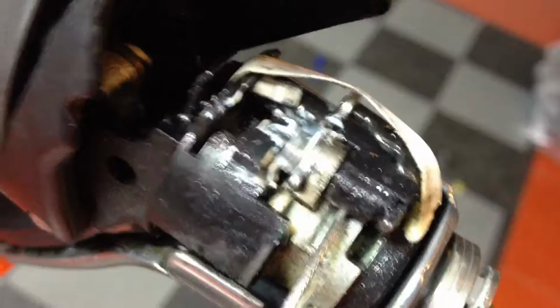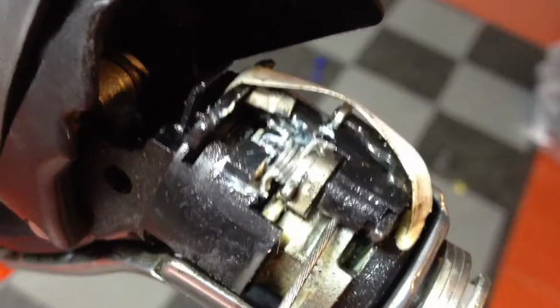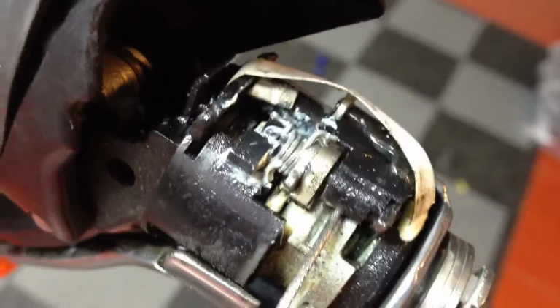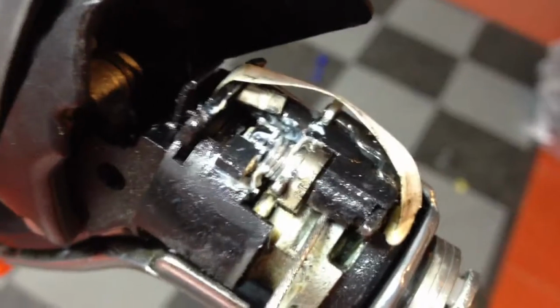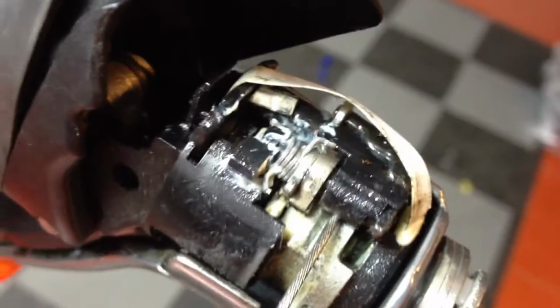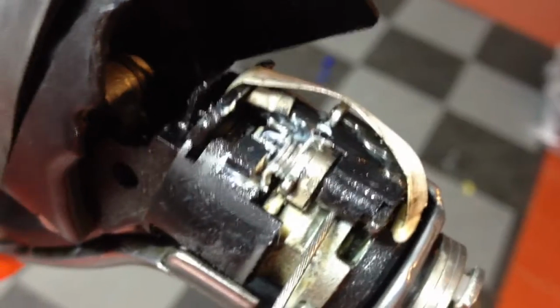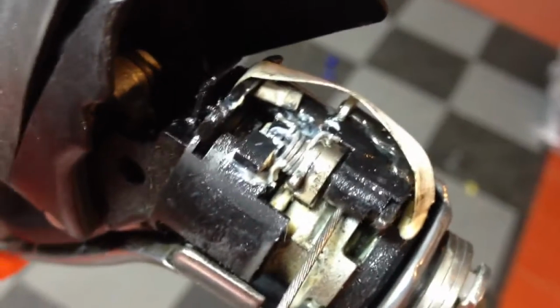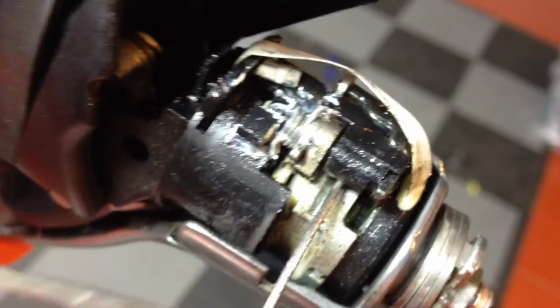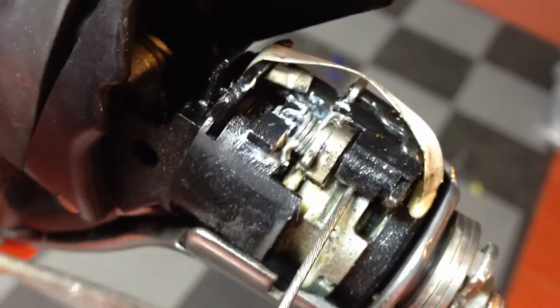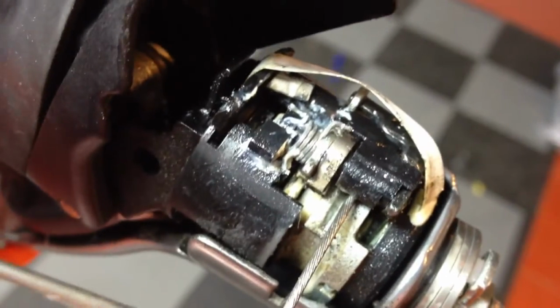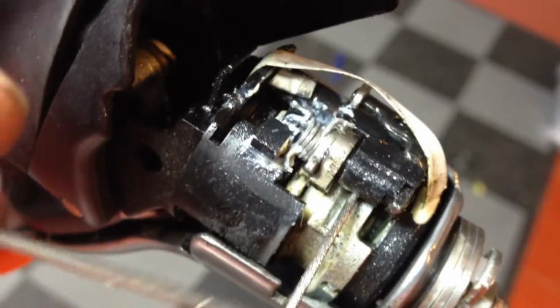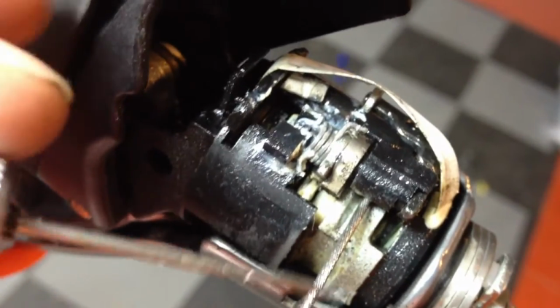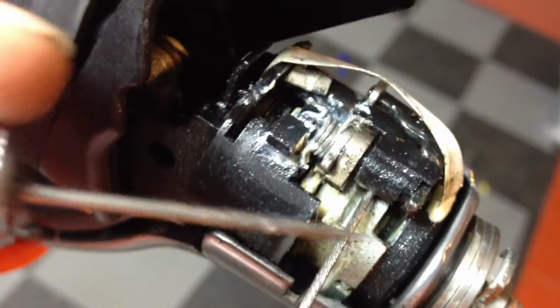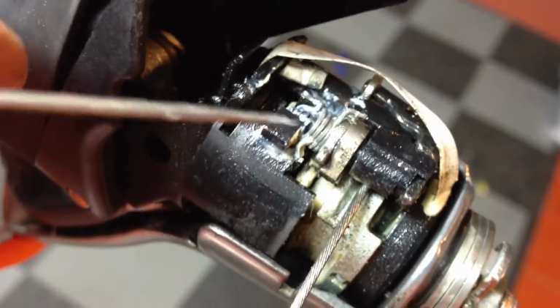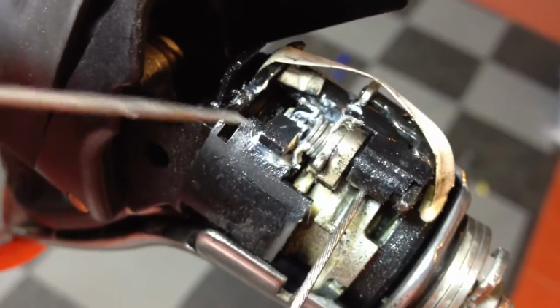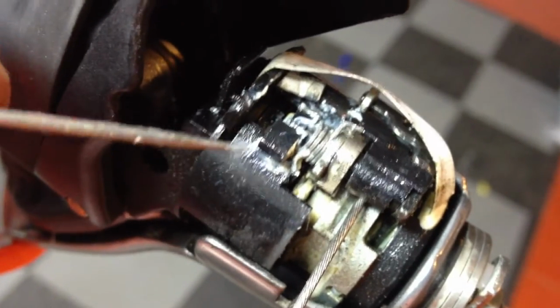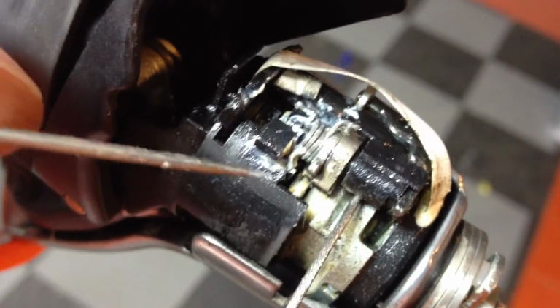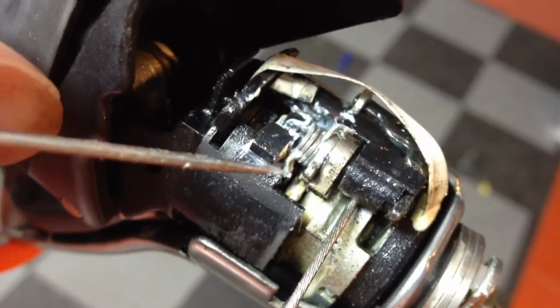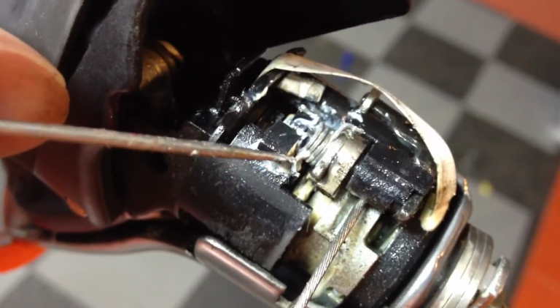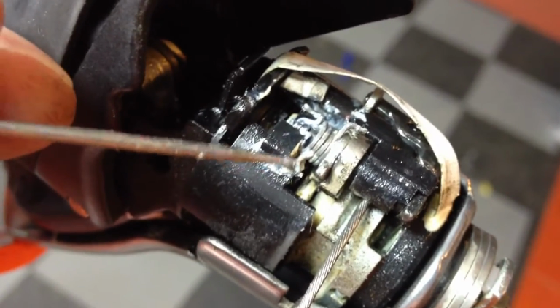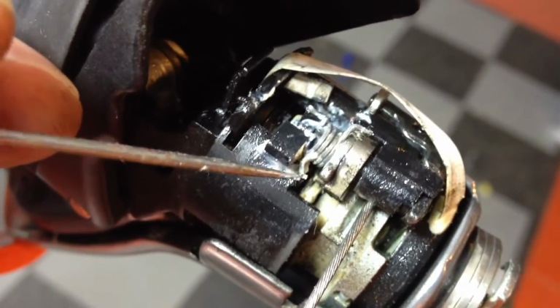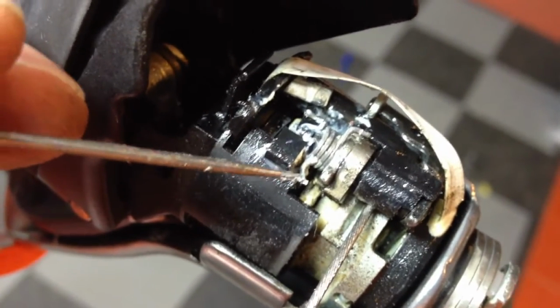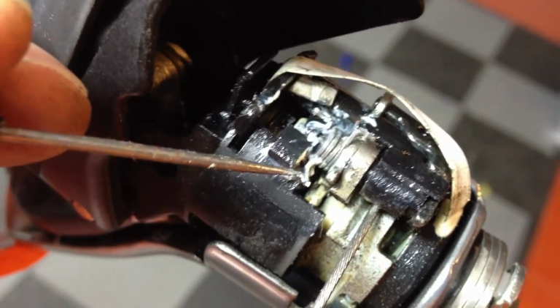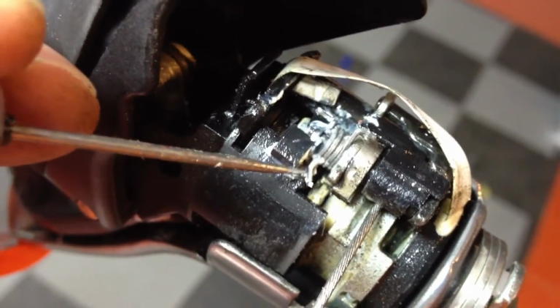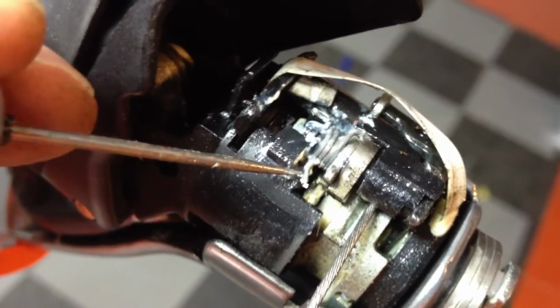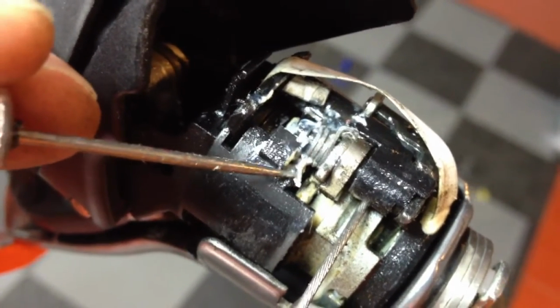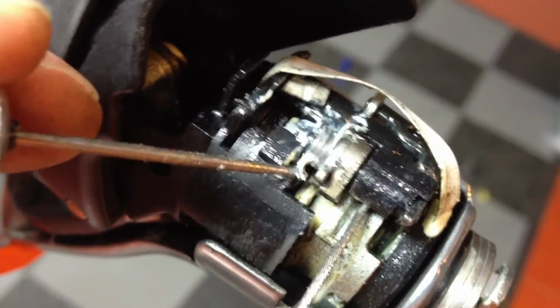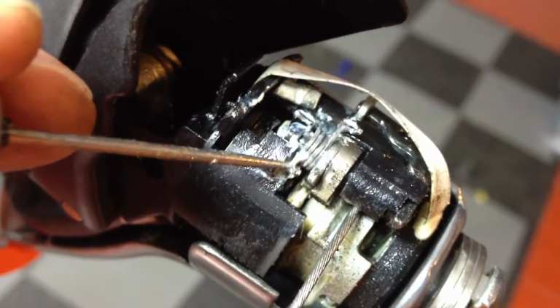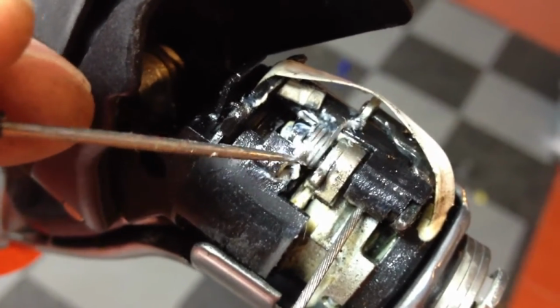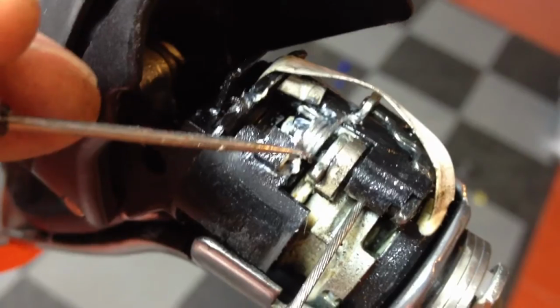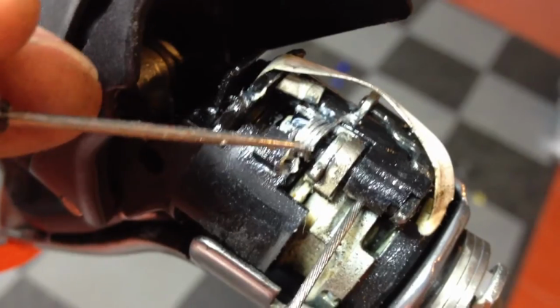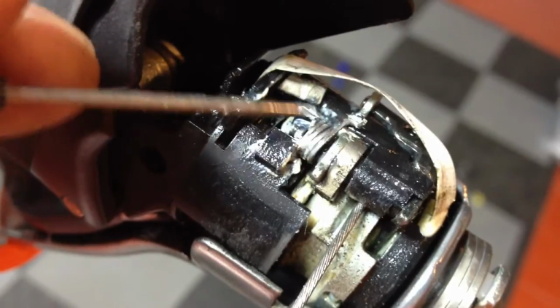So here's the shifter. Symptoms are that it won't shift up into the big ring and no clicking.